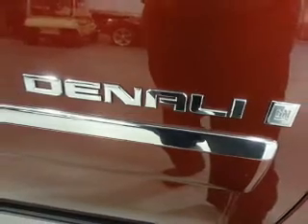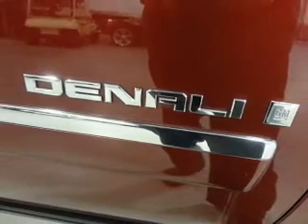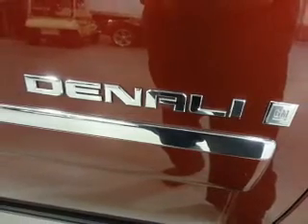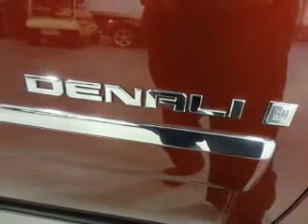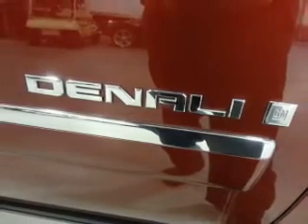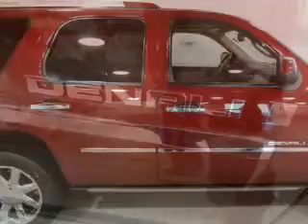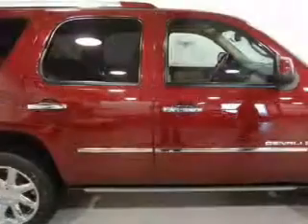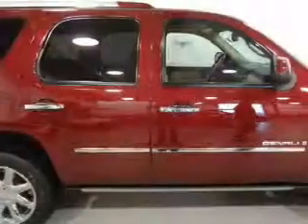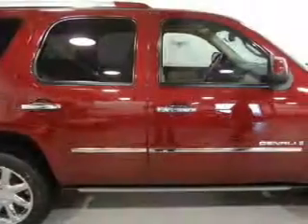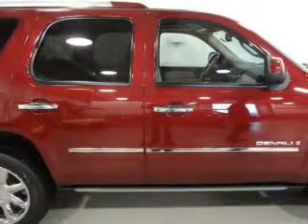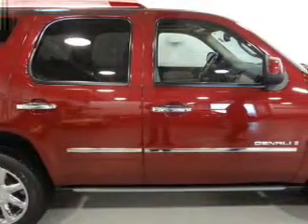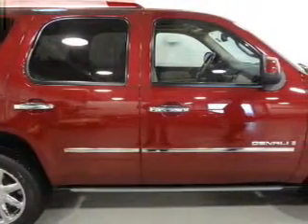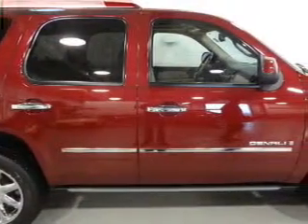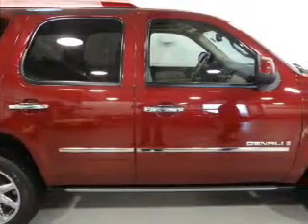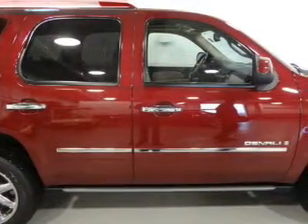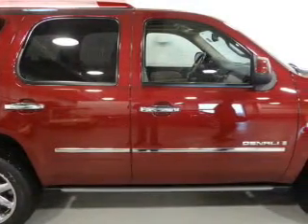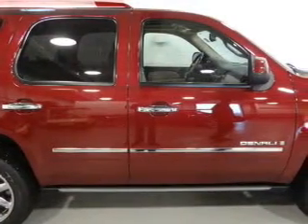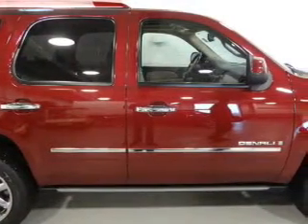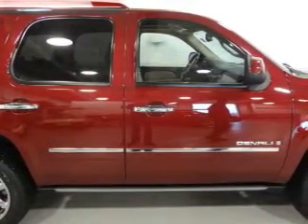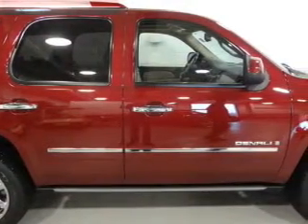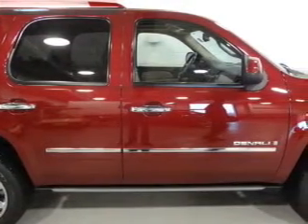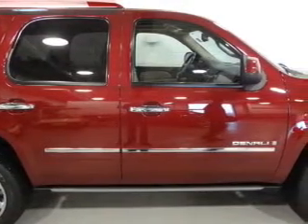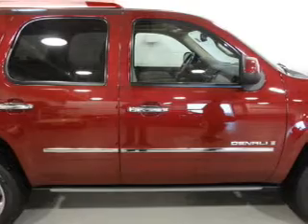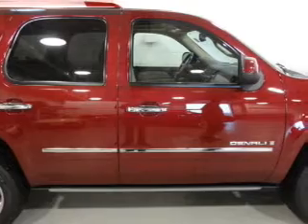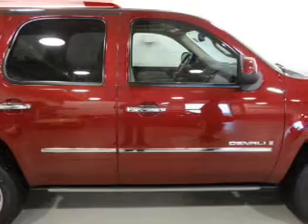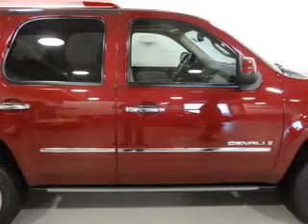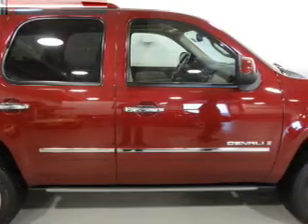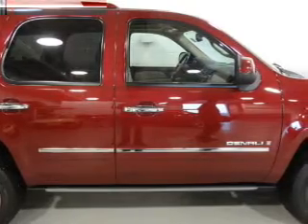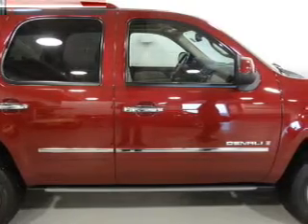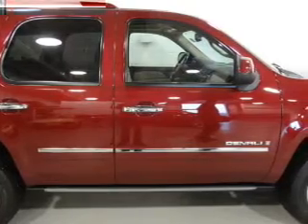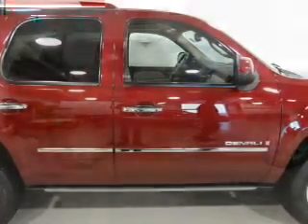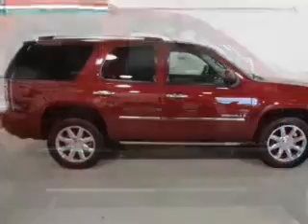Heated seats are a desirable comfort feature. The sunroof lets fresh air in, and memory settings let you pamper yourself with a personalized driving experience.